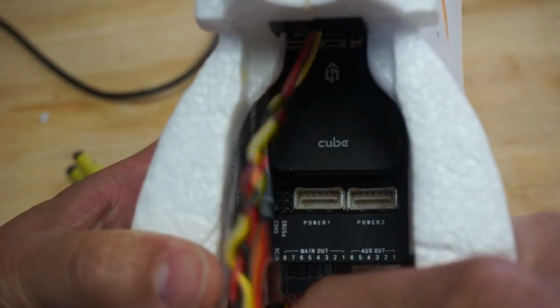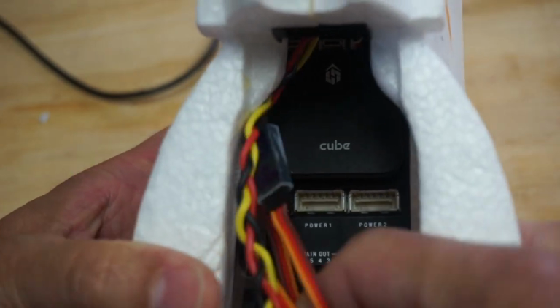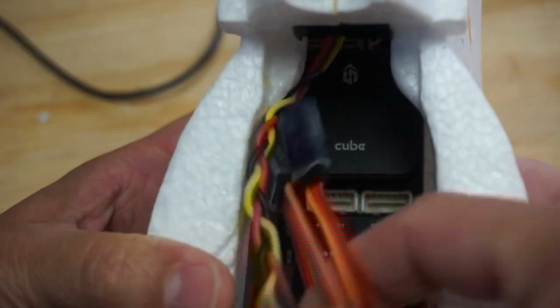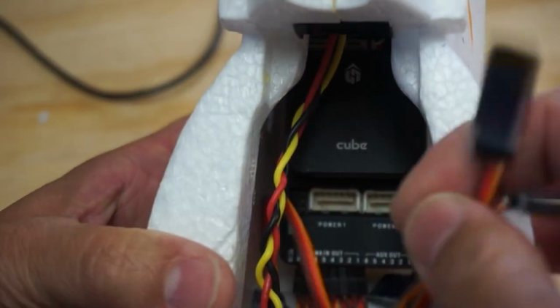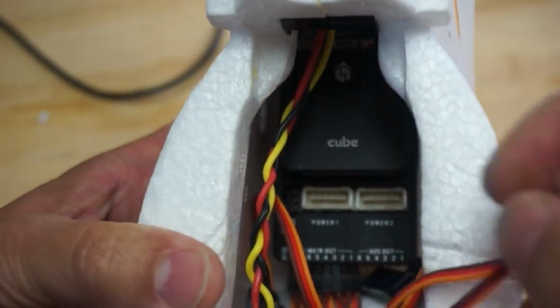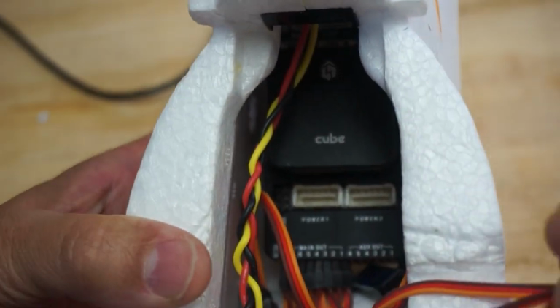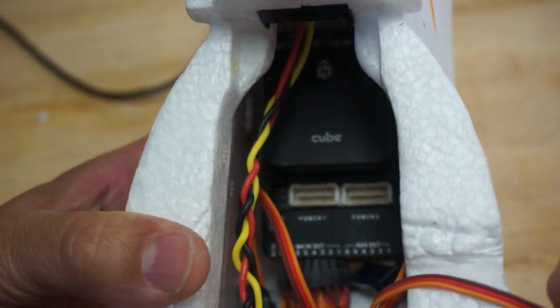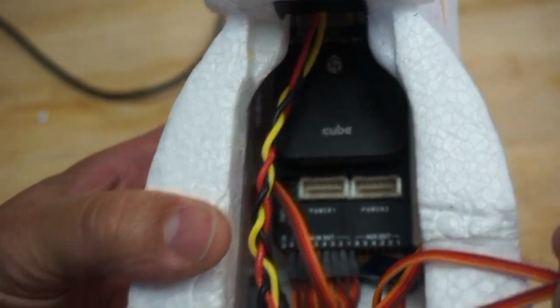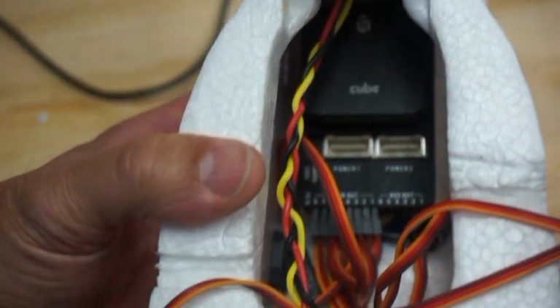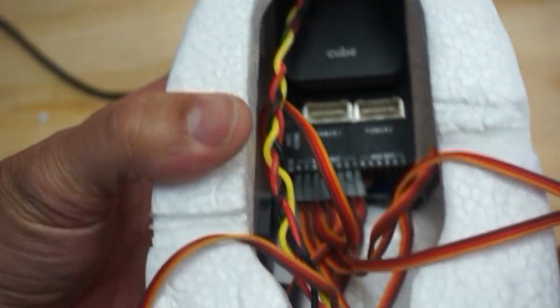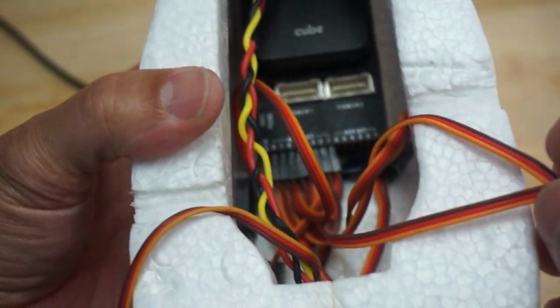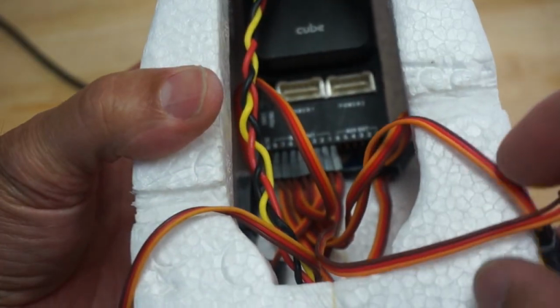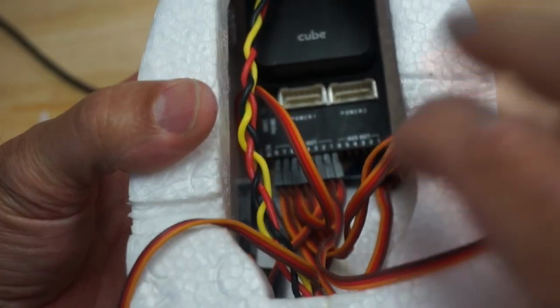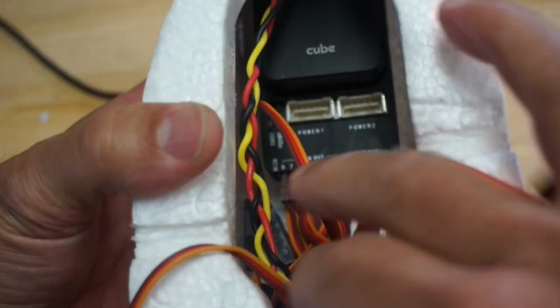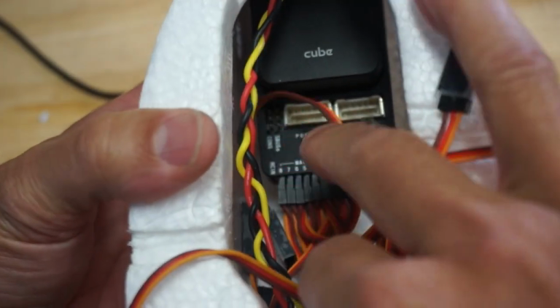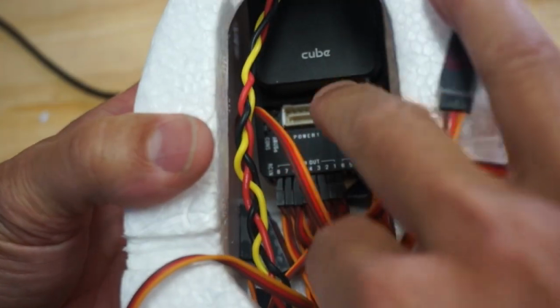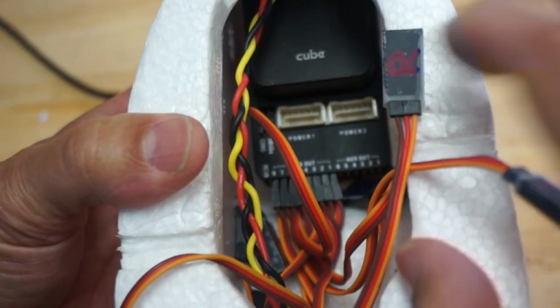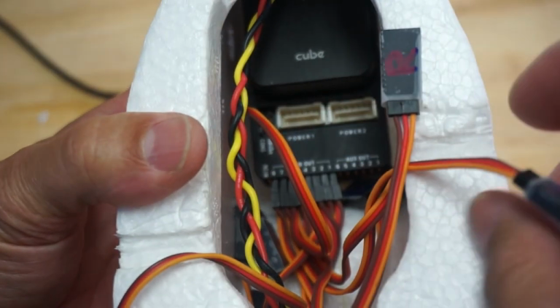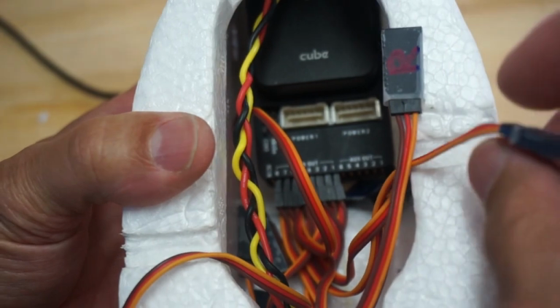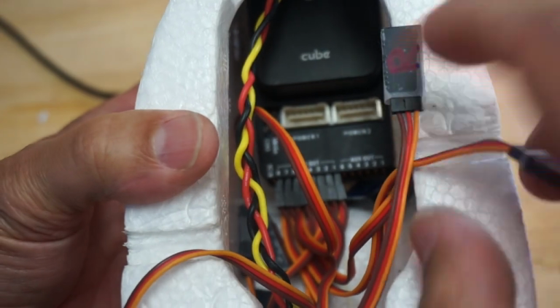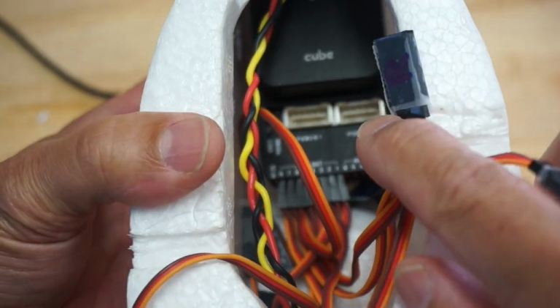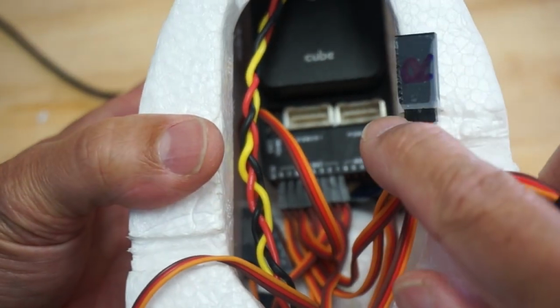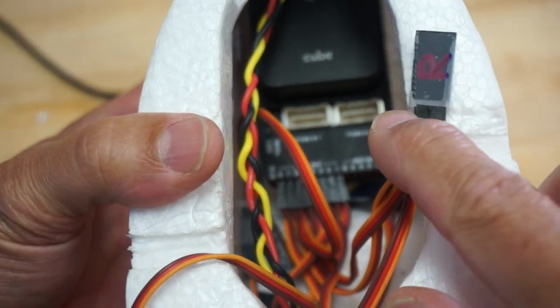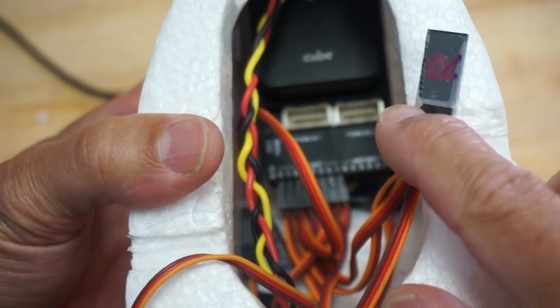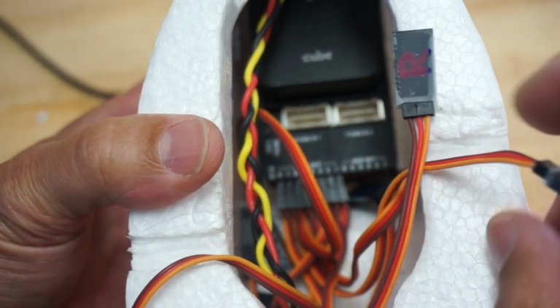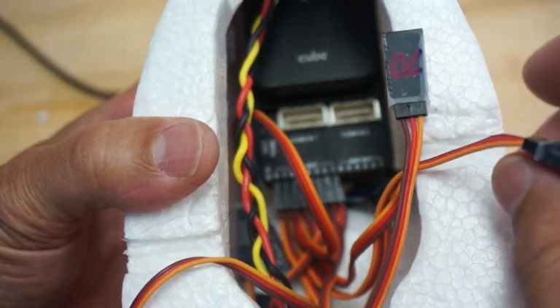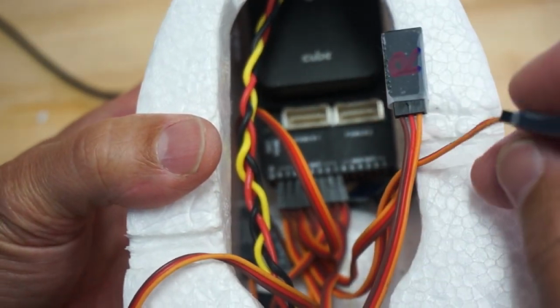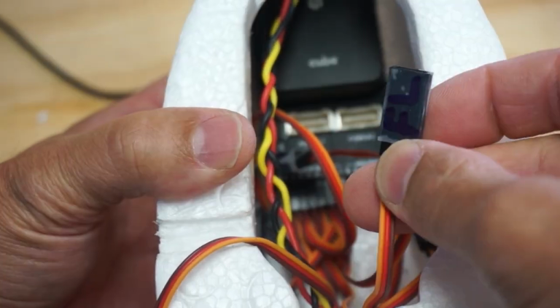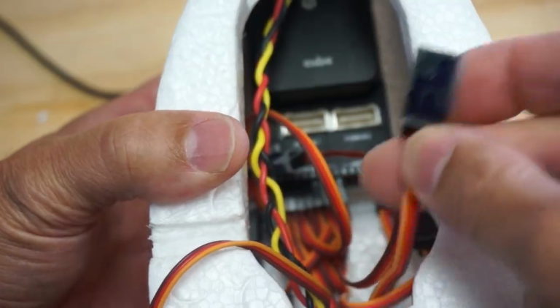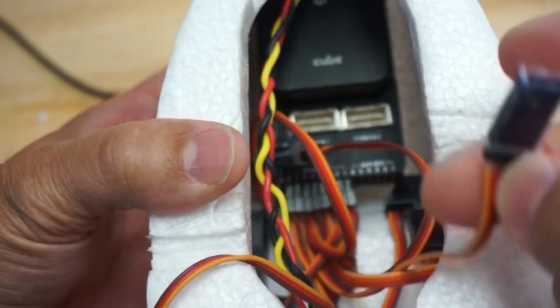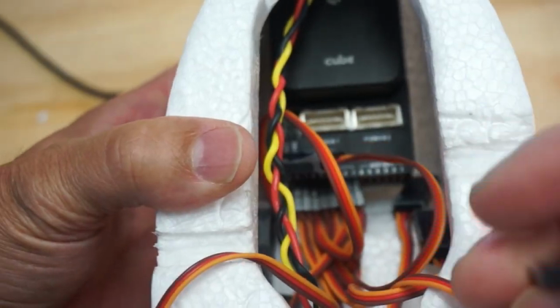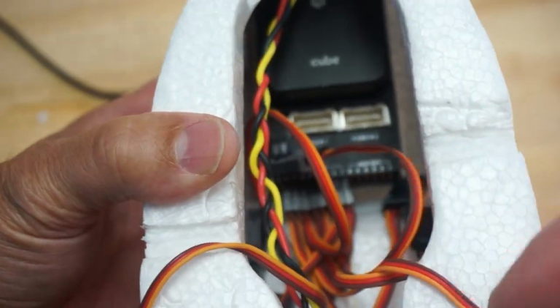I have all my servo extensions ready to go. I've labeled them — you can see rudder and the forward-left motor.